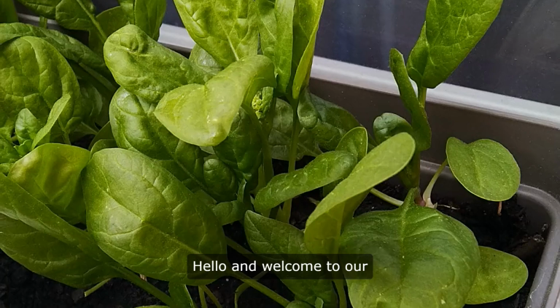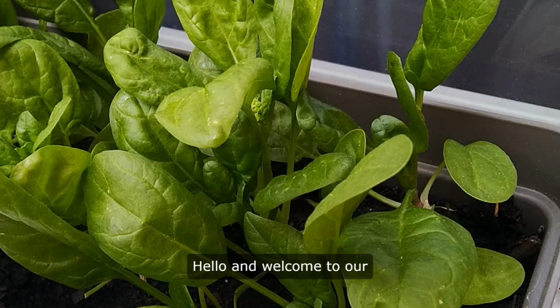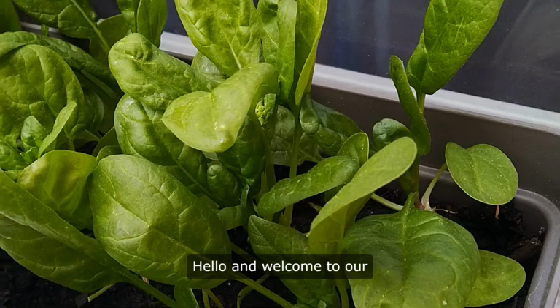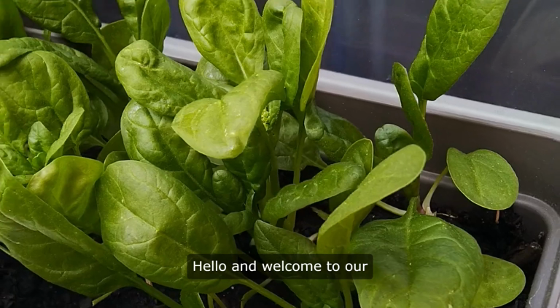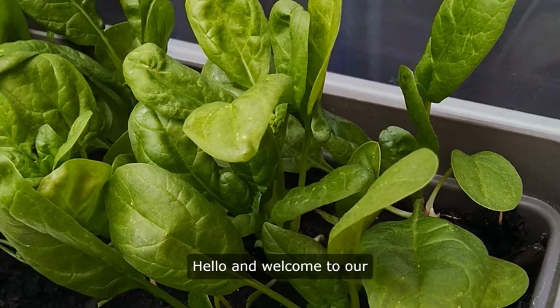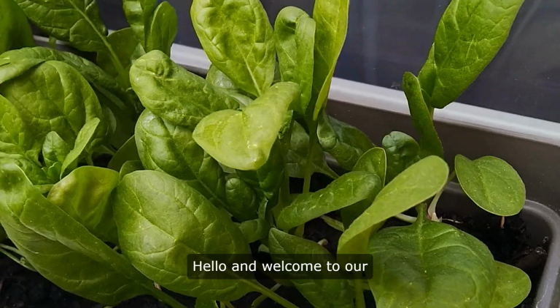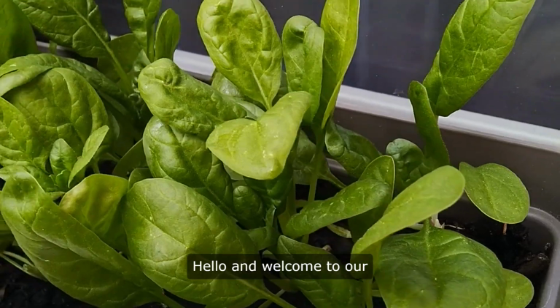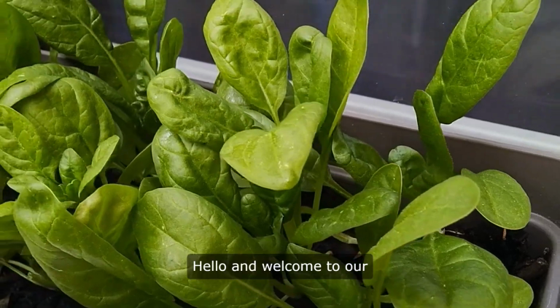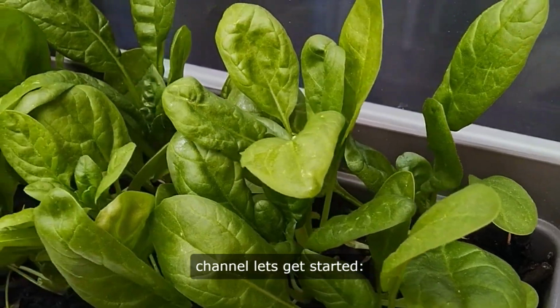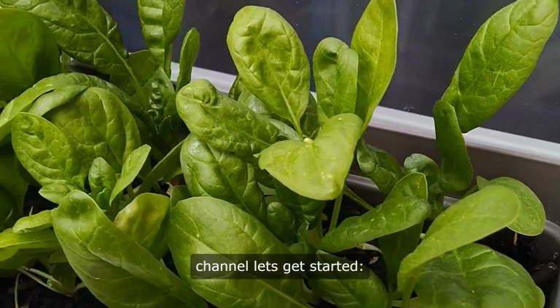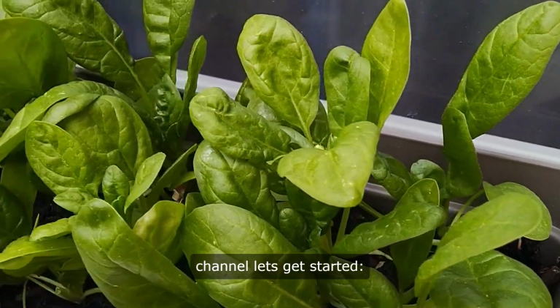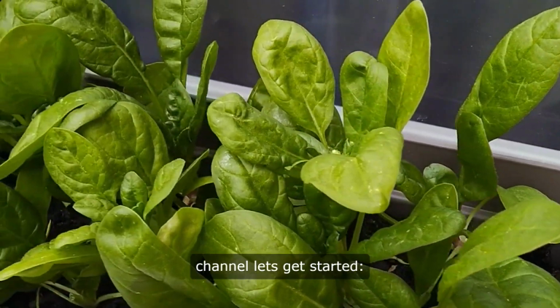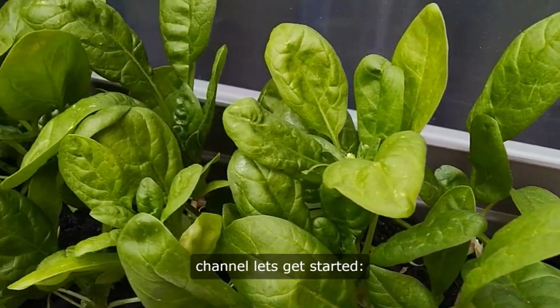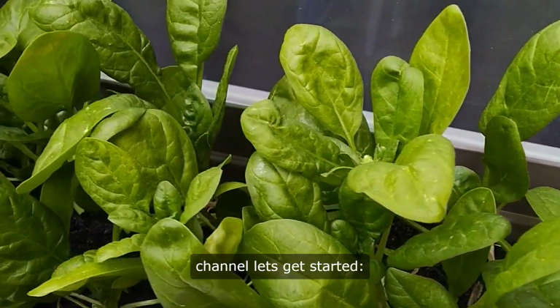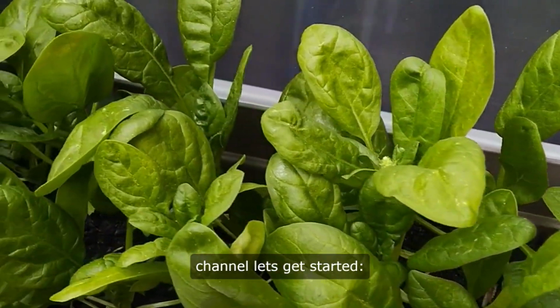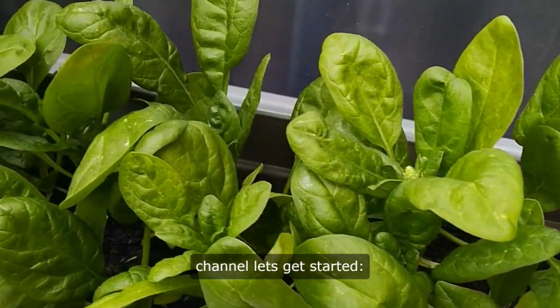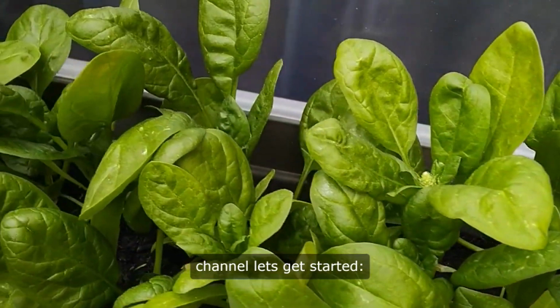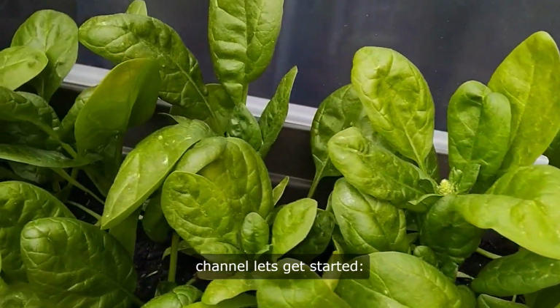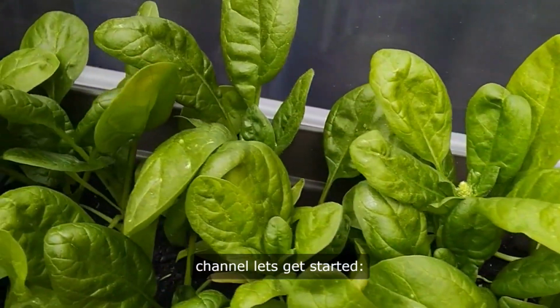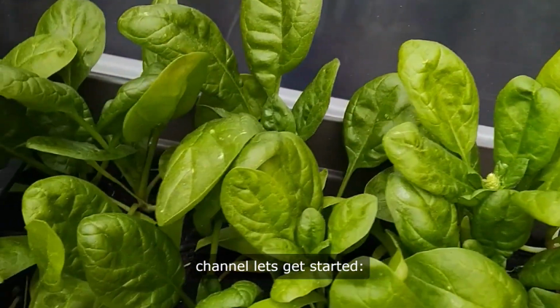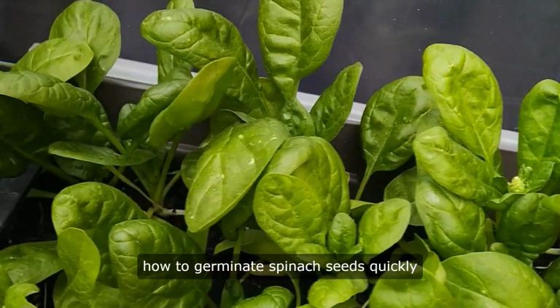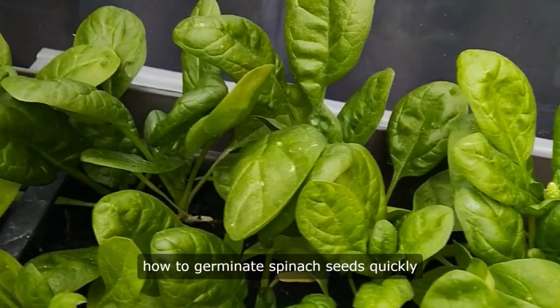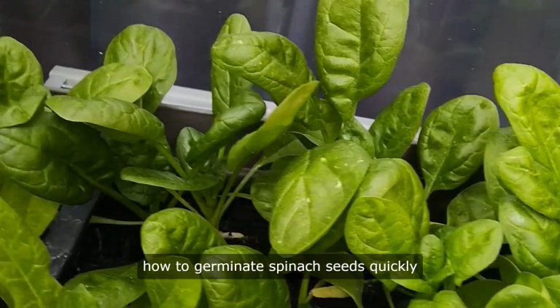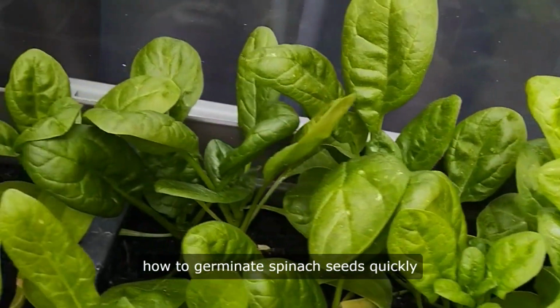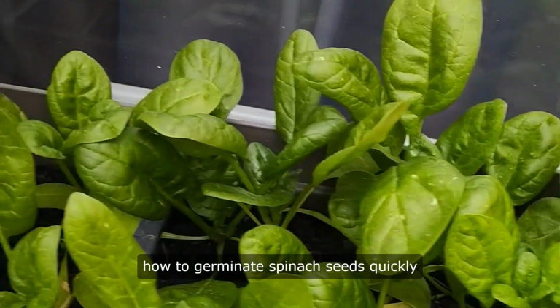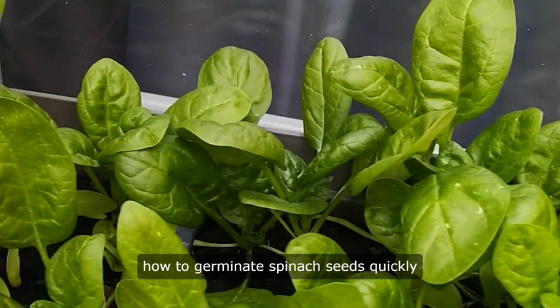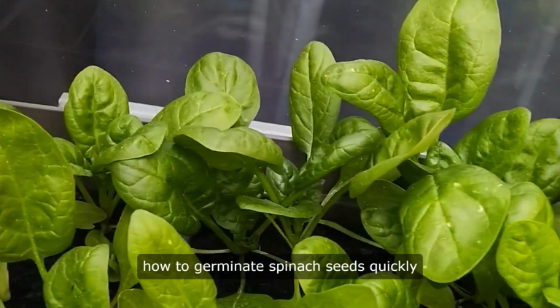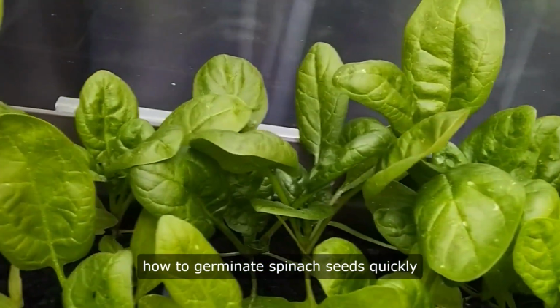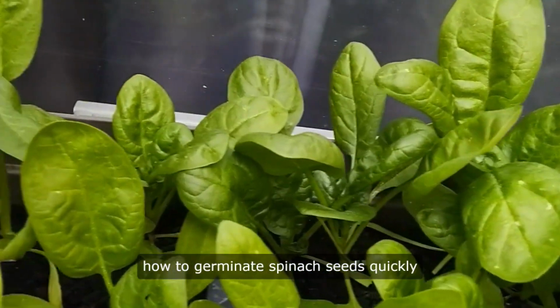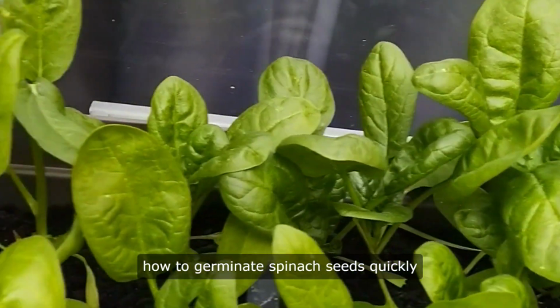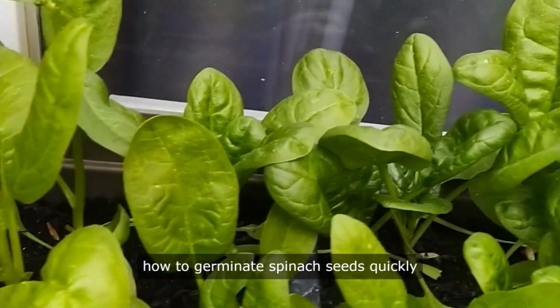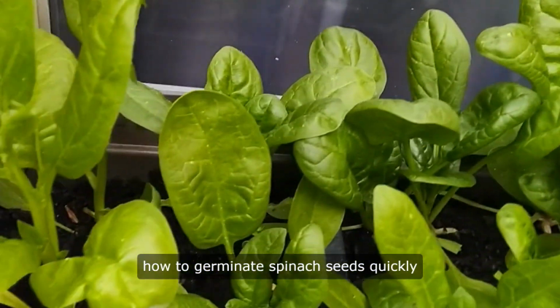Hello and welcome to our channel. Let's get started. How to germinate spinach seeds quickly.